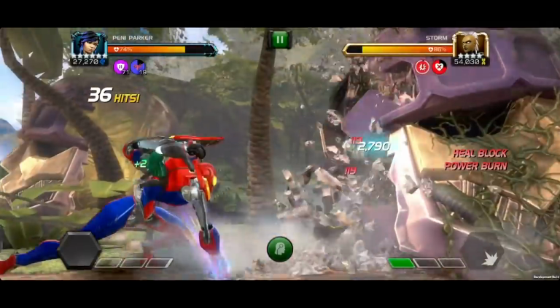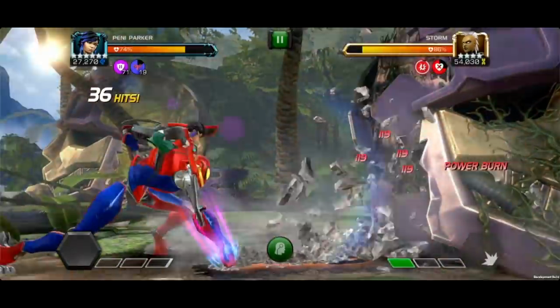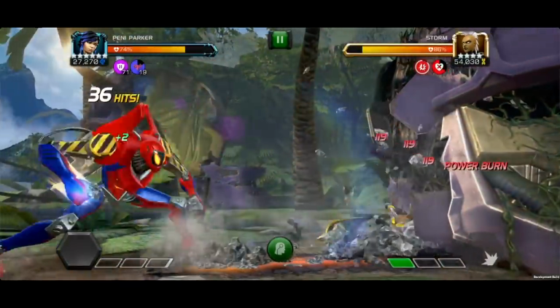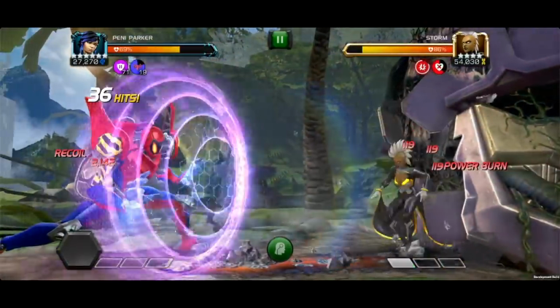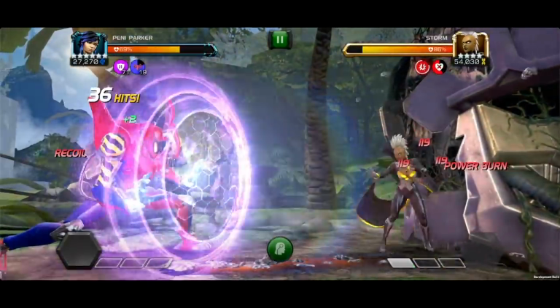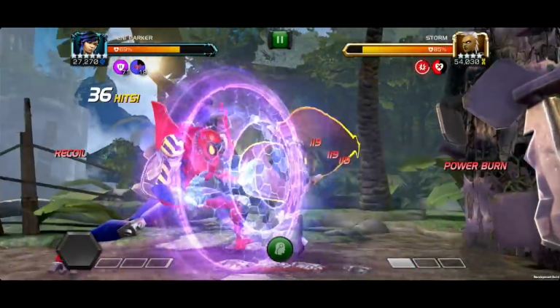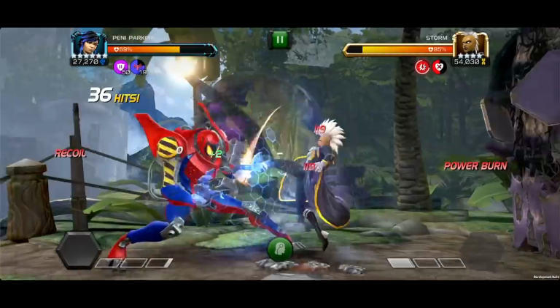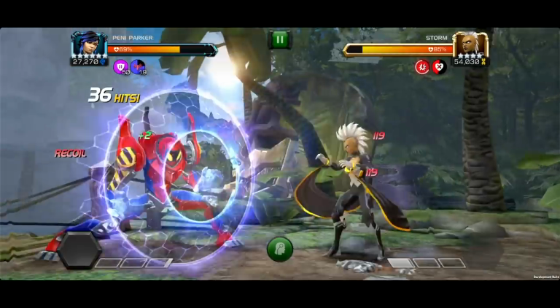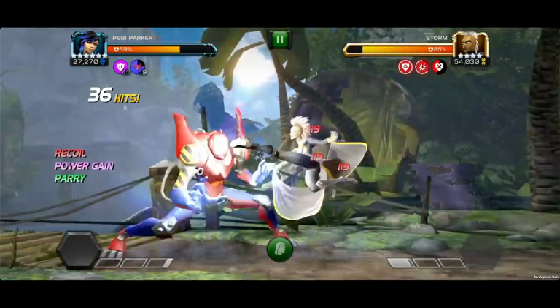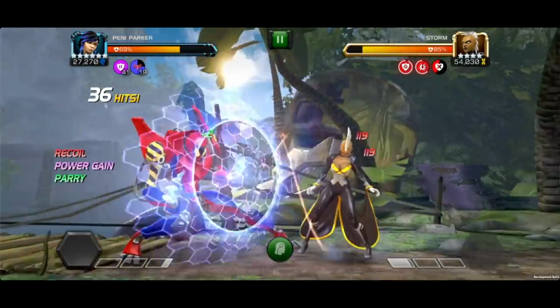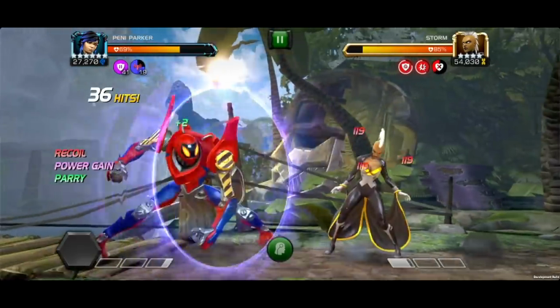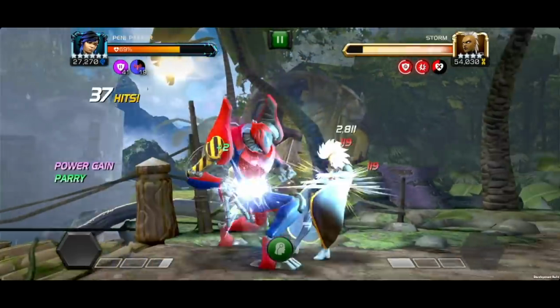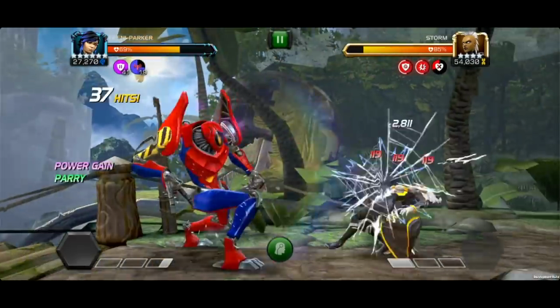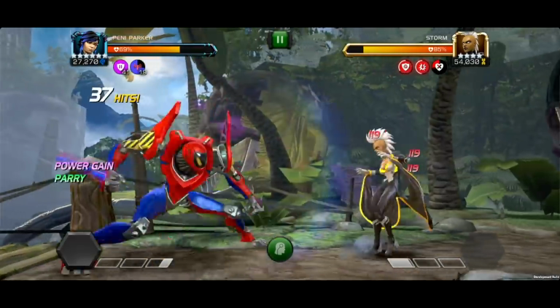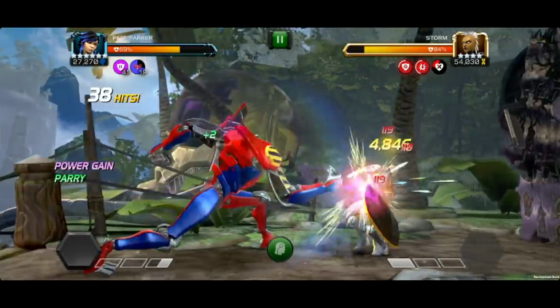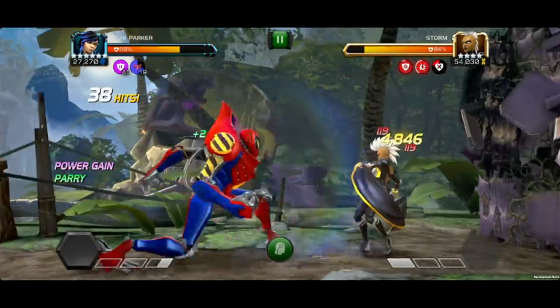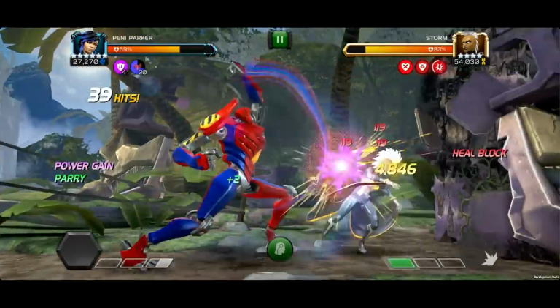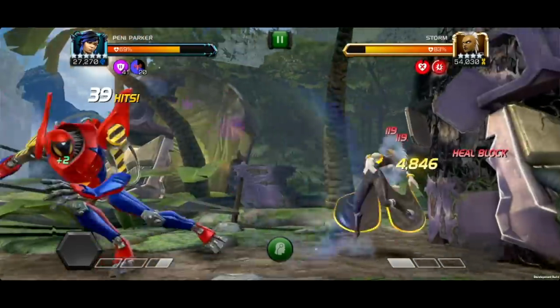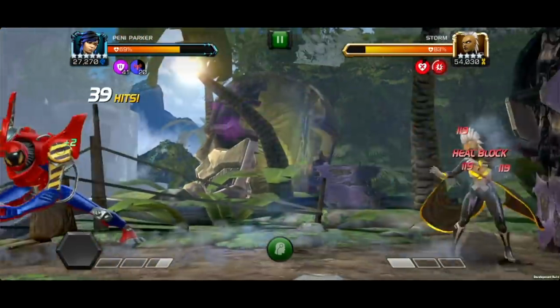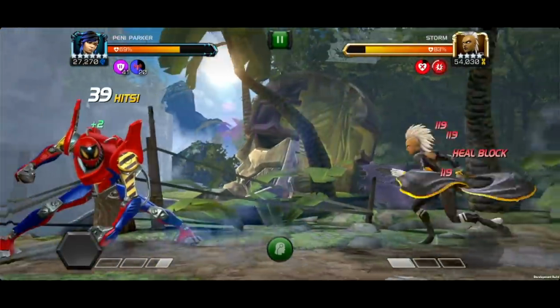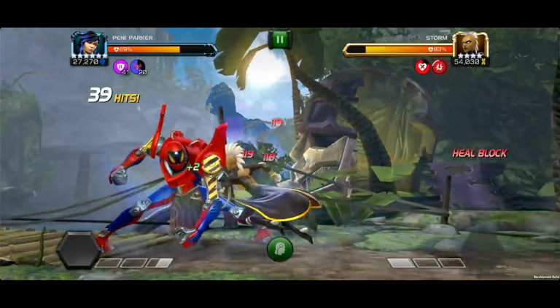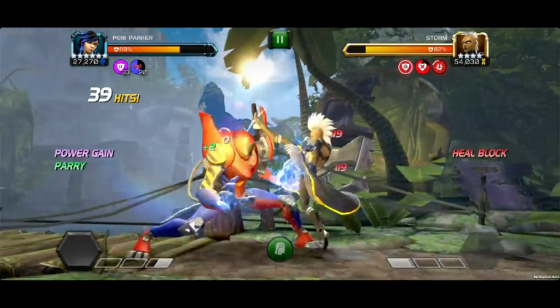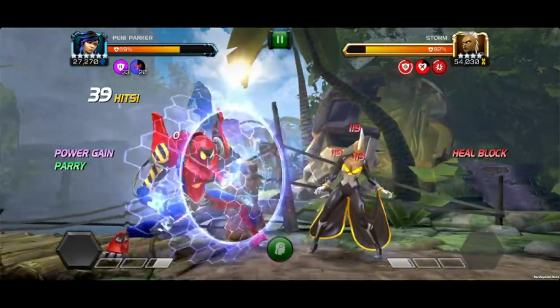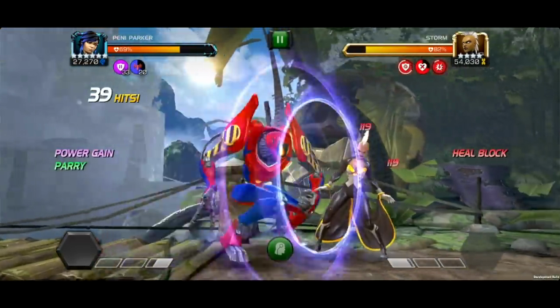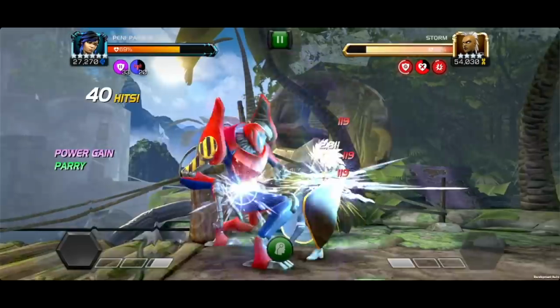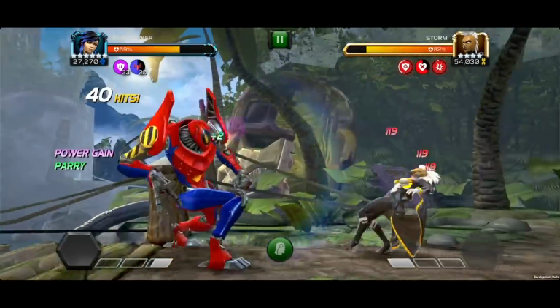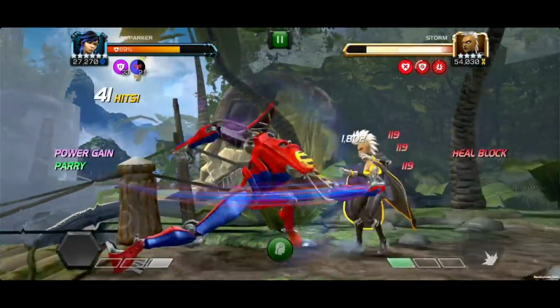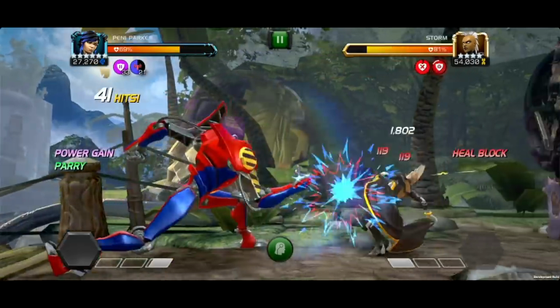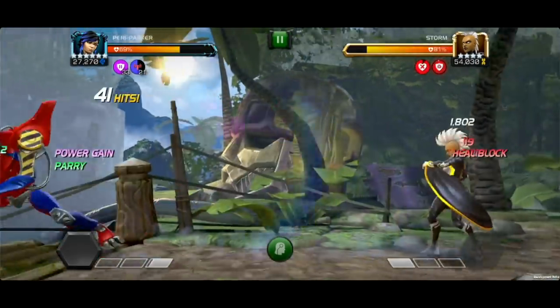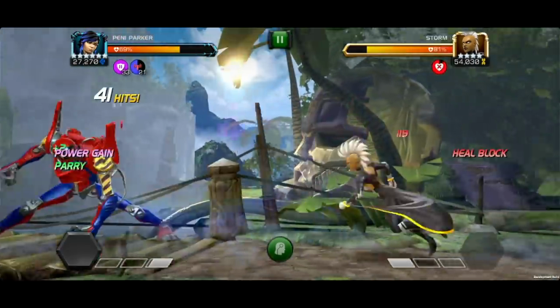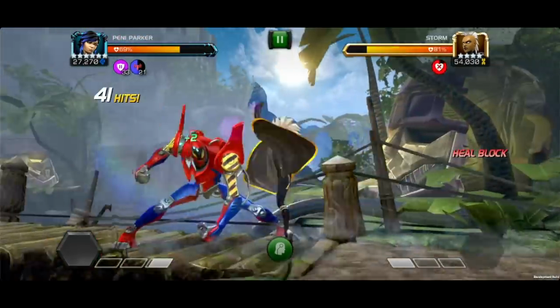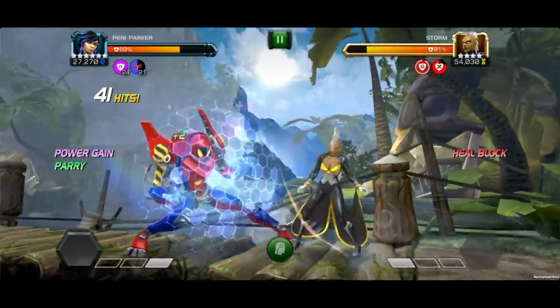Crafty summoners will find that strategically timing their attacks while the Power Burn debuff is active can stack on extra Spider Sense charges while pushing the opponent over the same bar of power multiple times. There are many uses for Penny Parker out there — are you already theorycrafting? Where would you use her? A penny for your thoughts? Sound off in the comments and let's discuss.